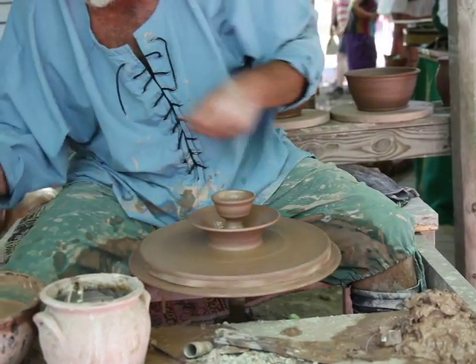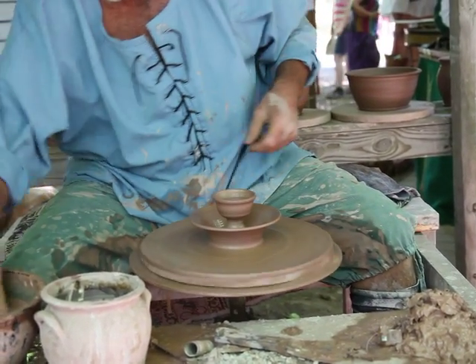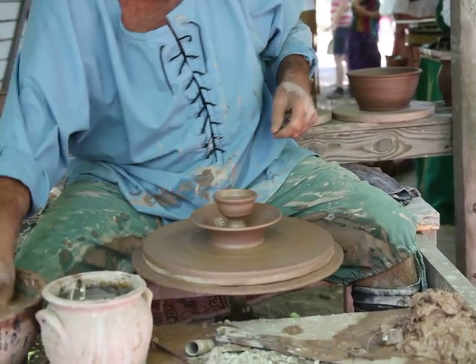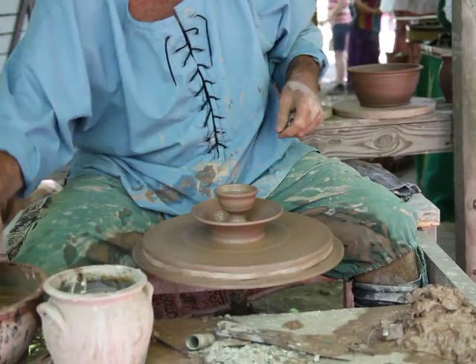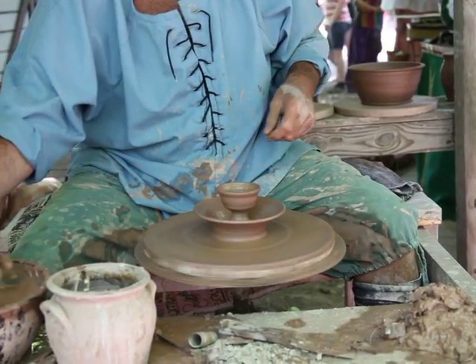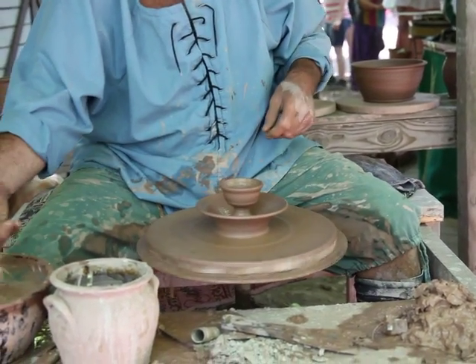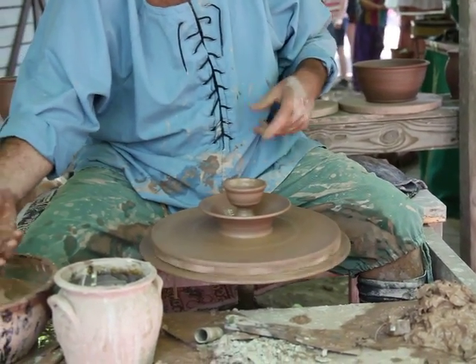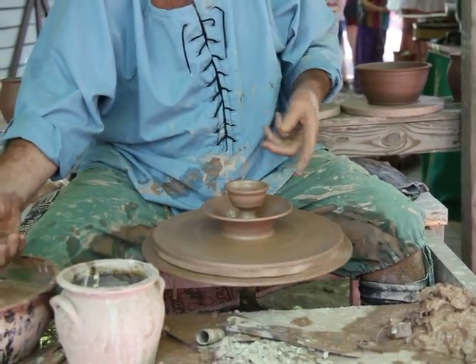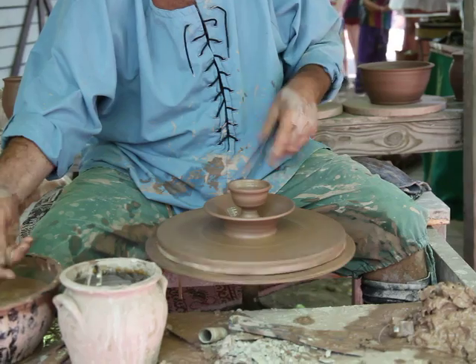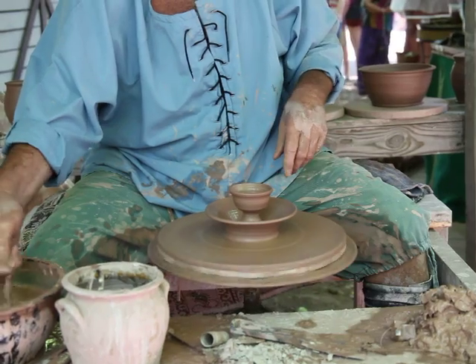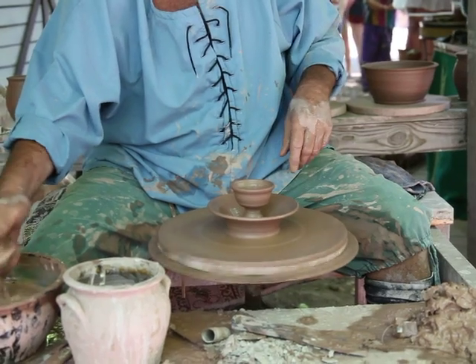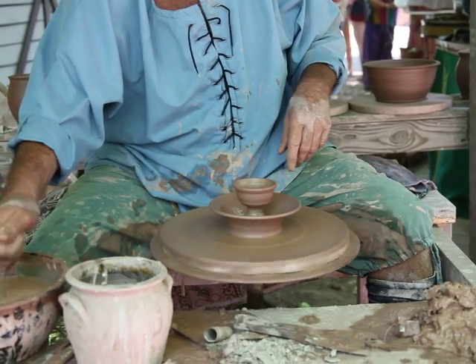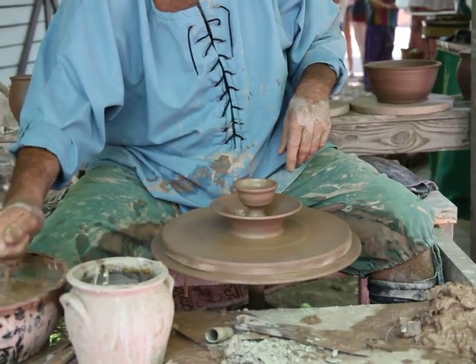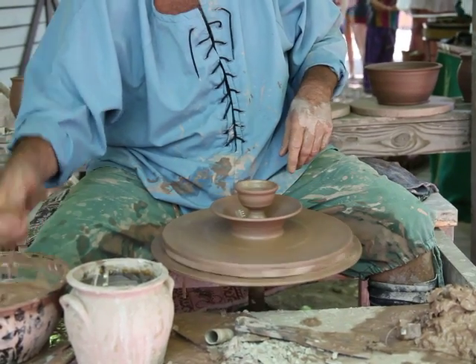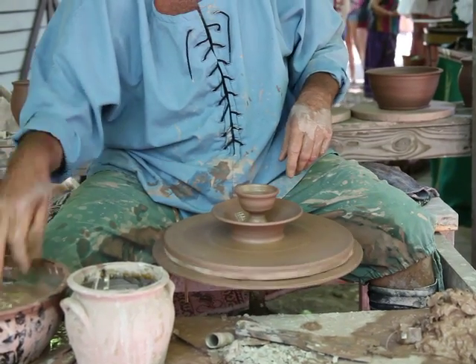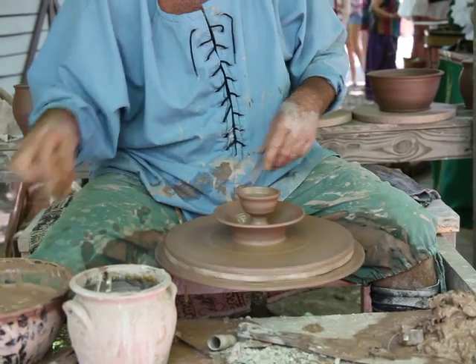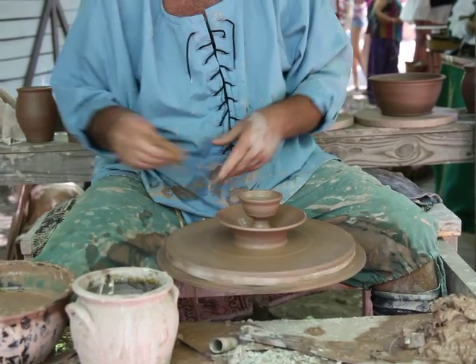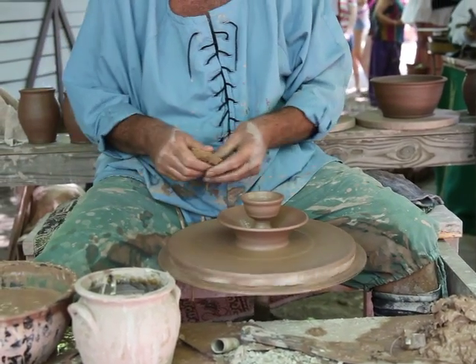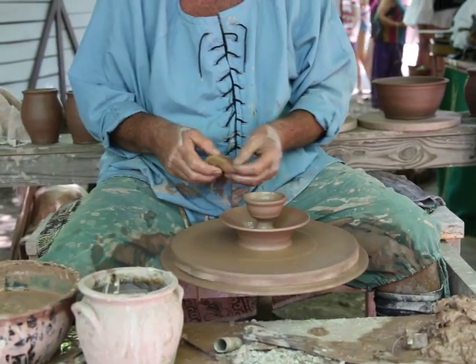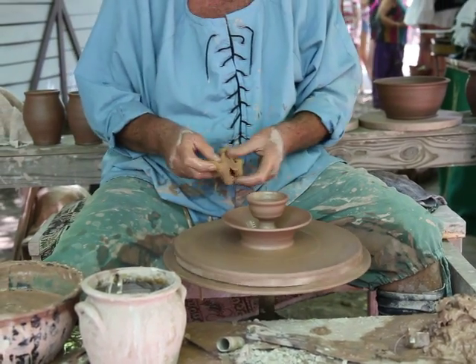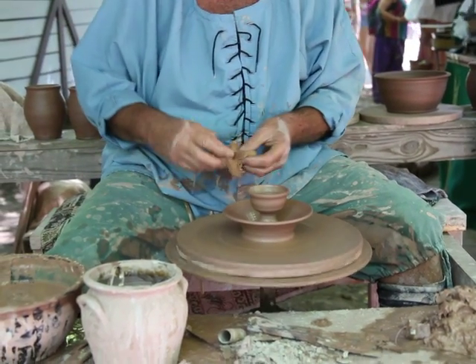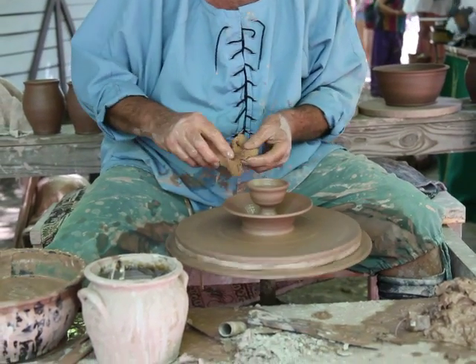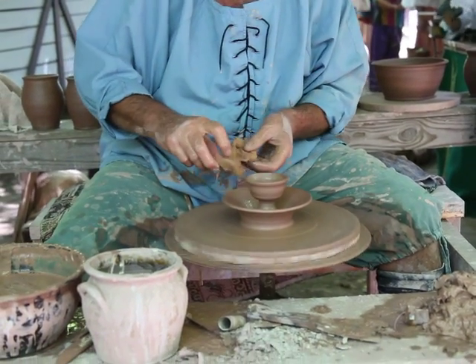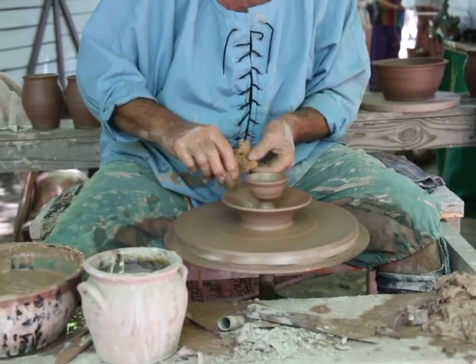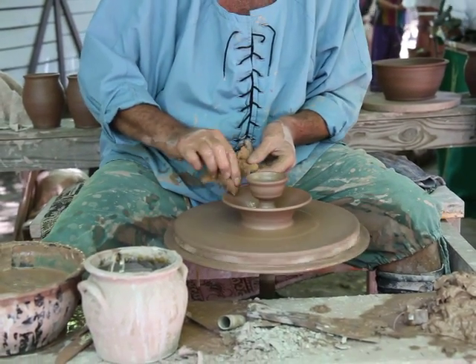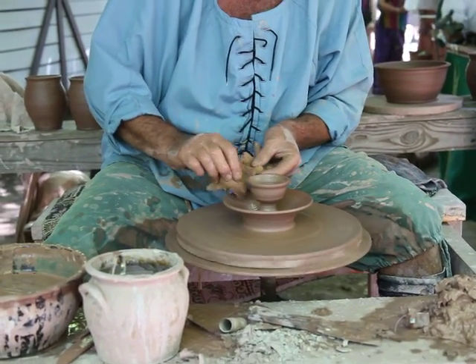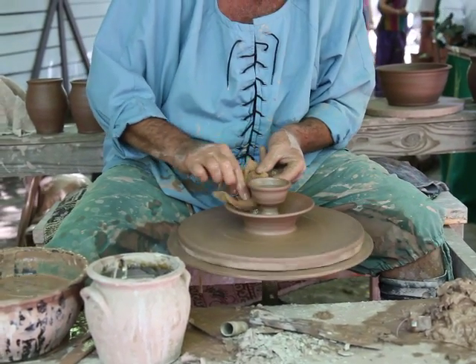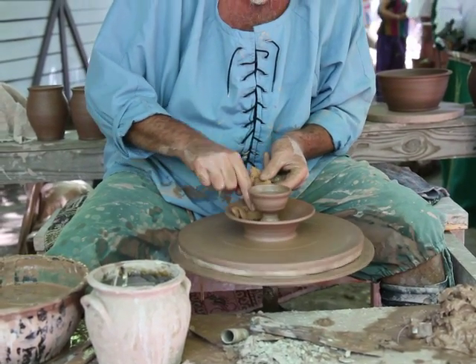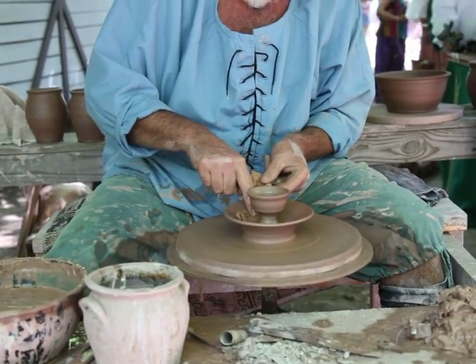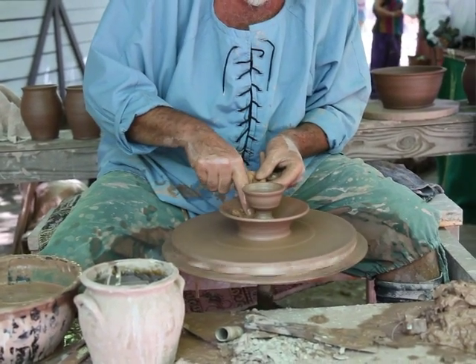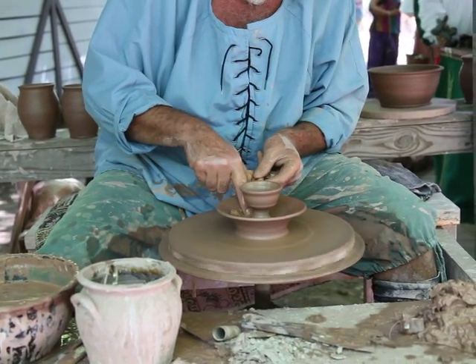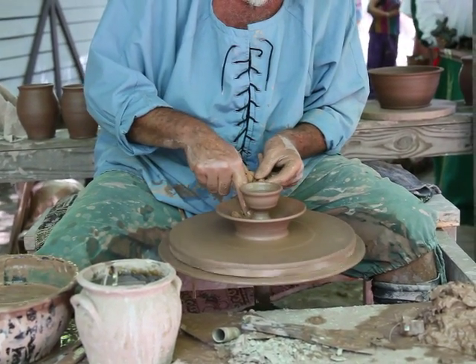The water was just keeping the surface slippery so my fingers didn't stick. So the shape's done — that water gets cleaned up.